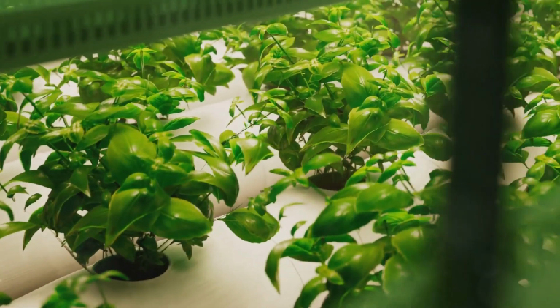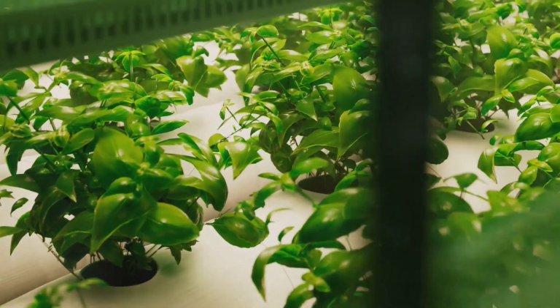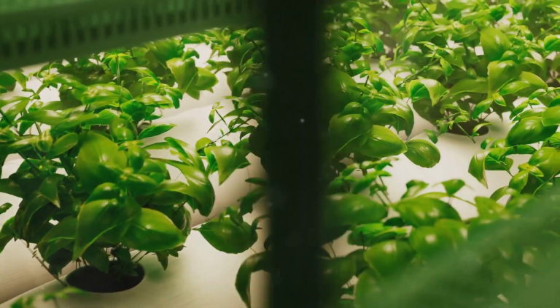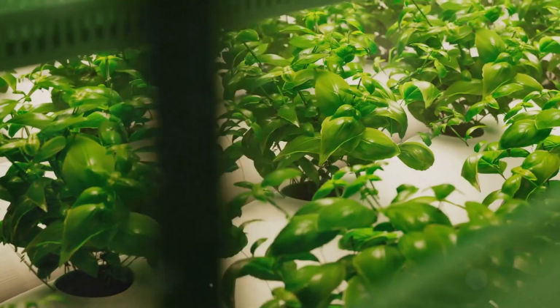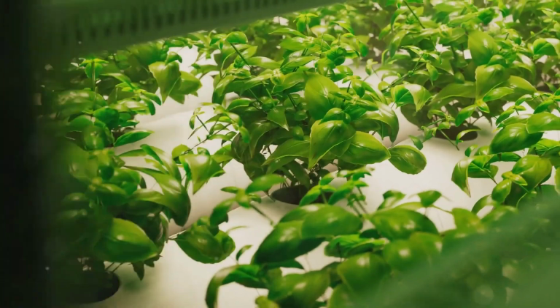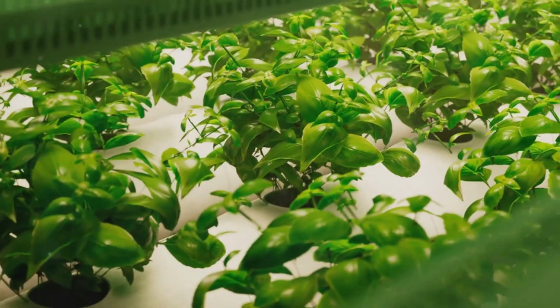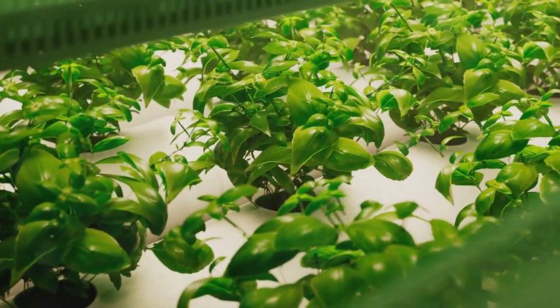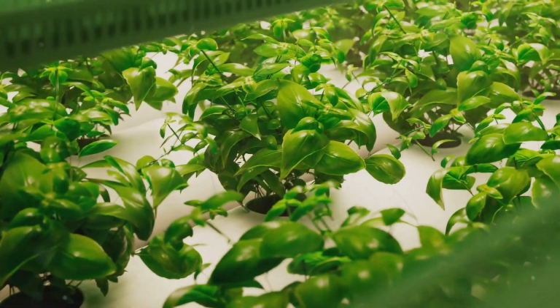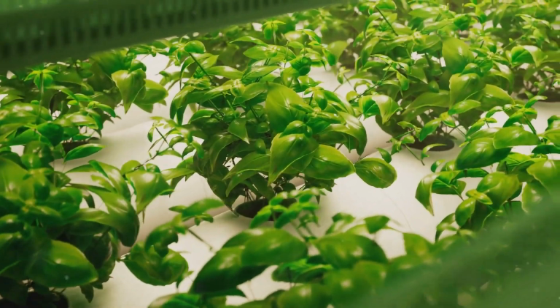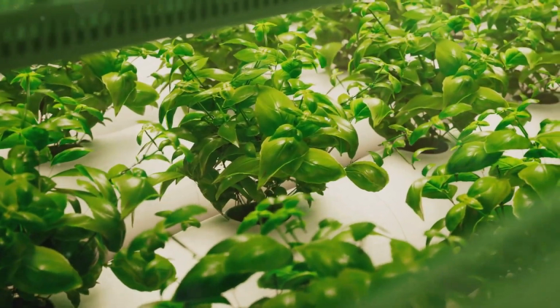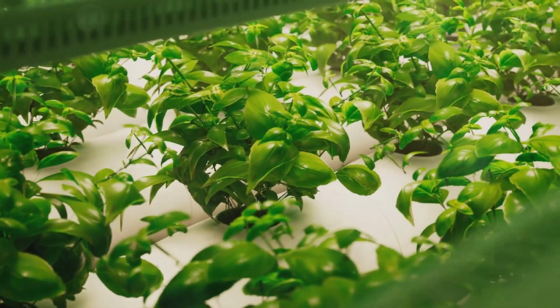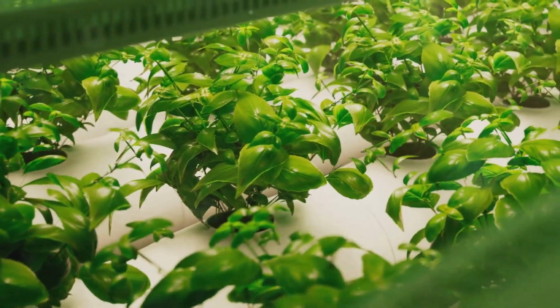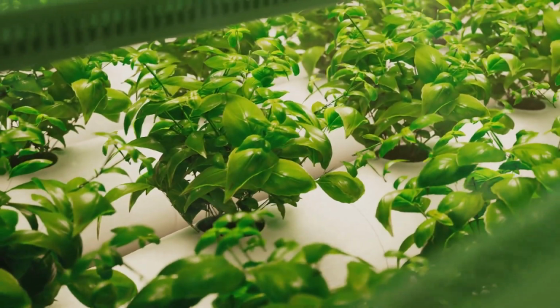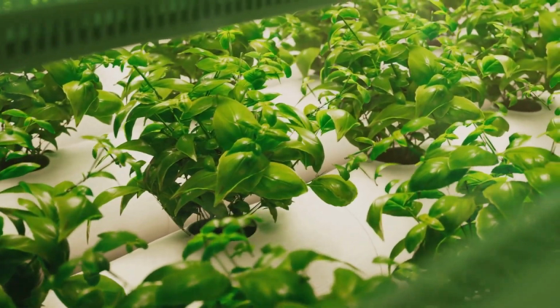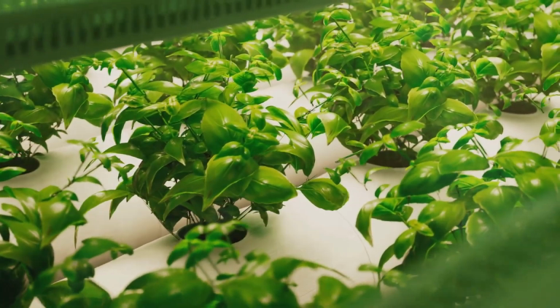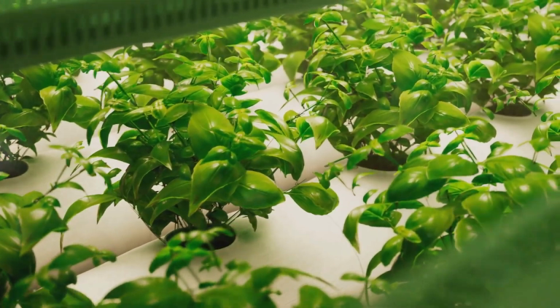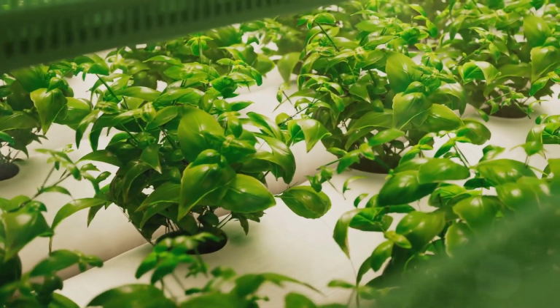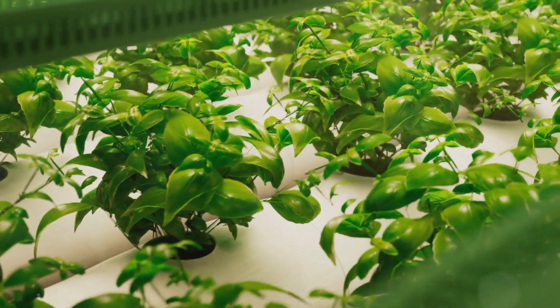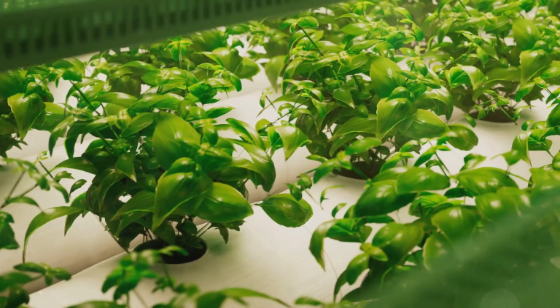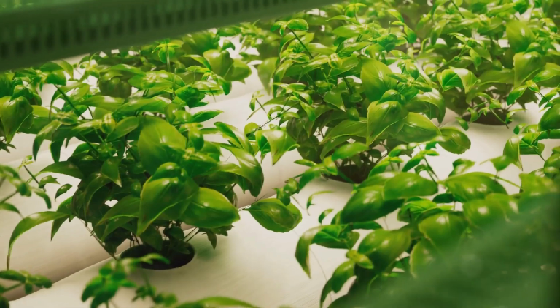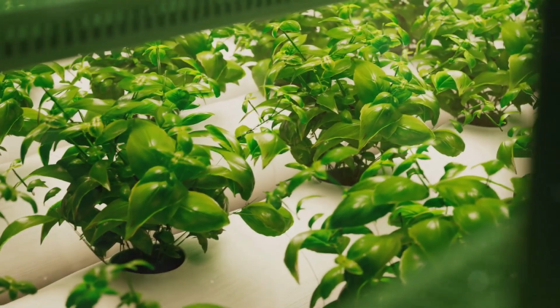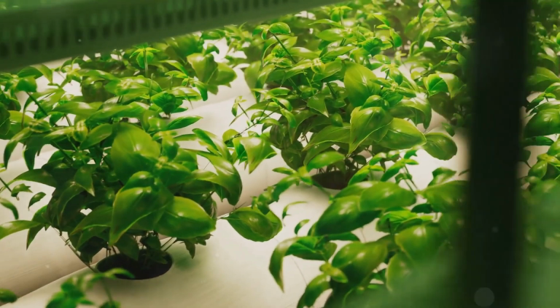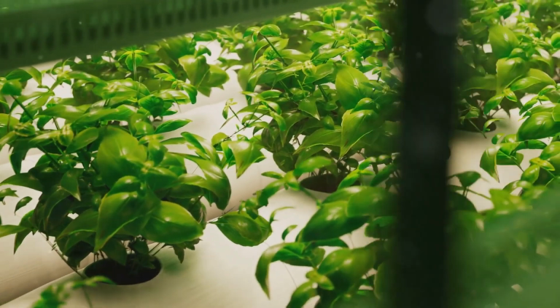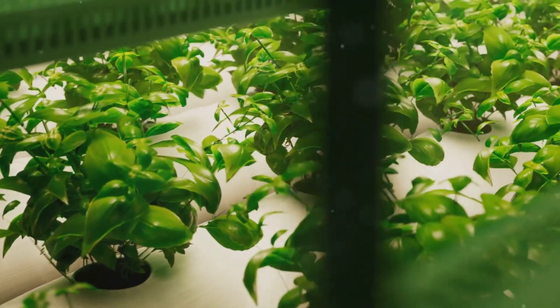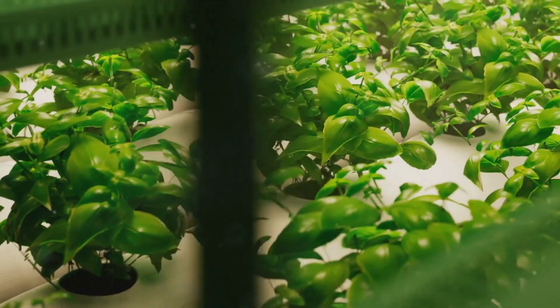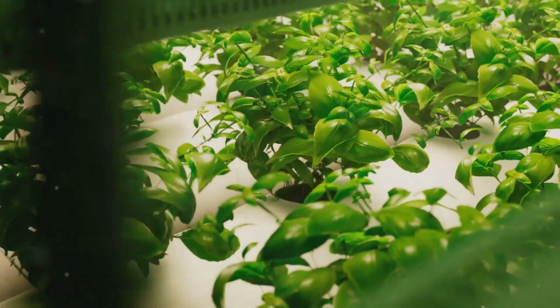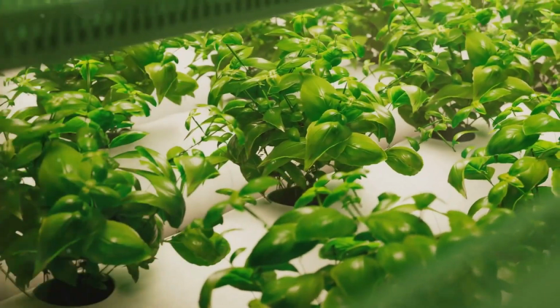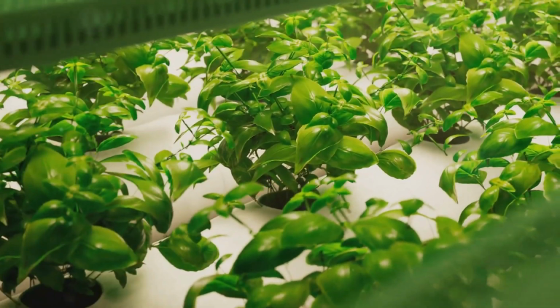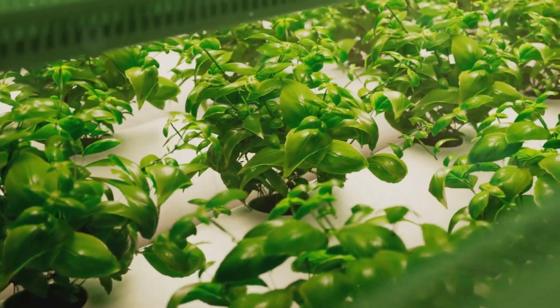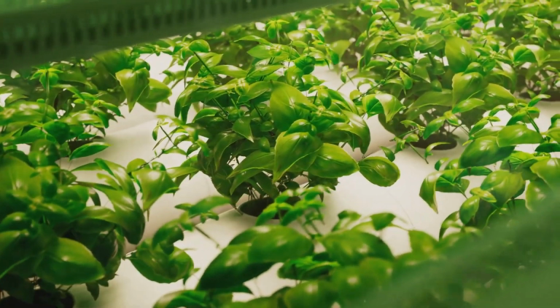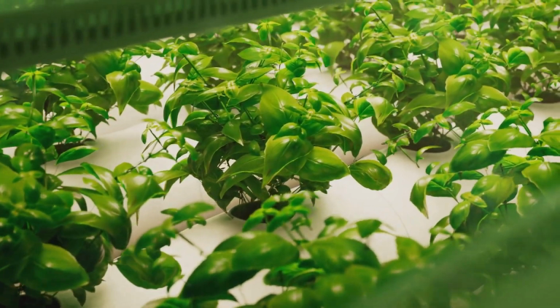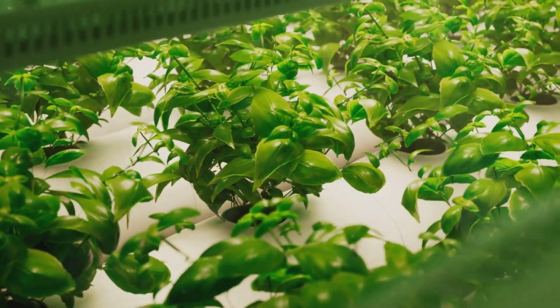This method not only conserves water, but also reduces the need for pesticides and herbicides, making it an environmentally friendly option.